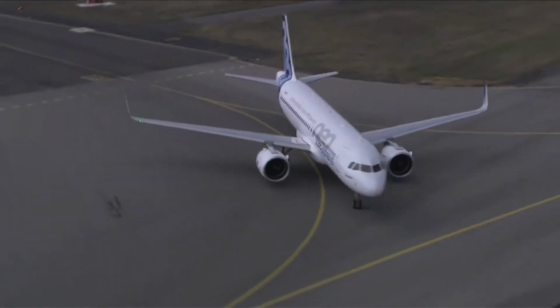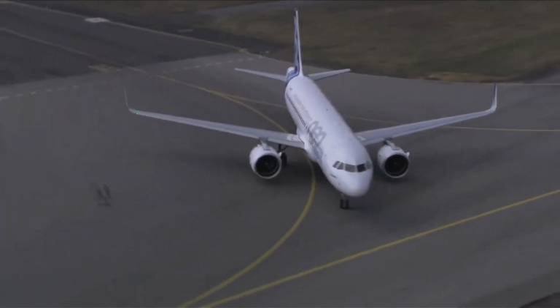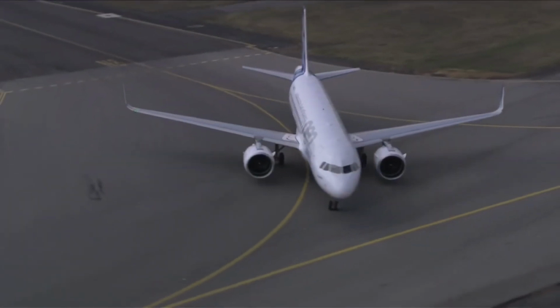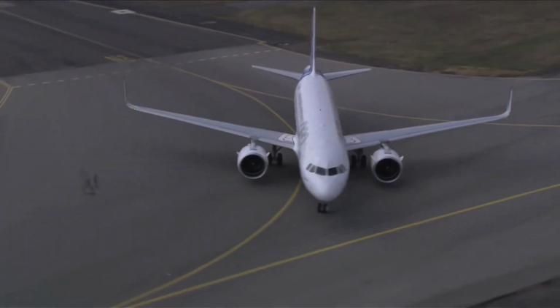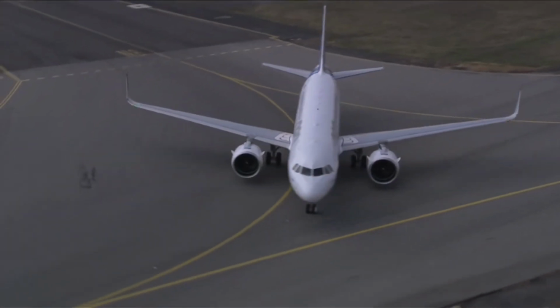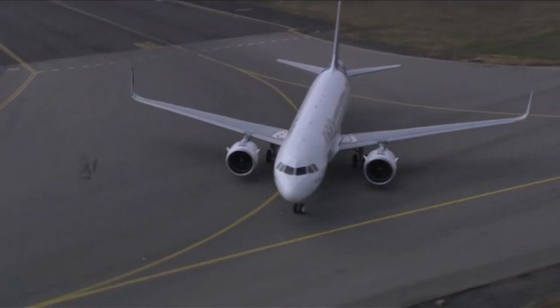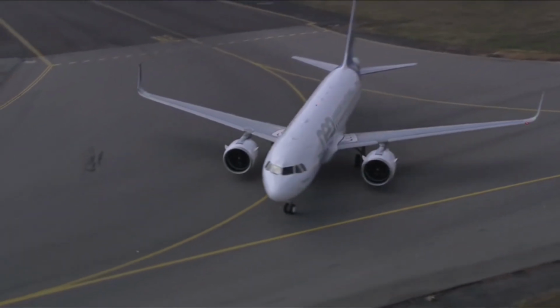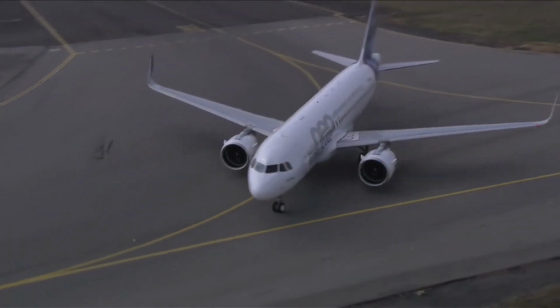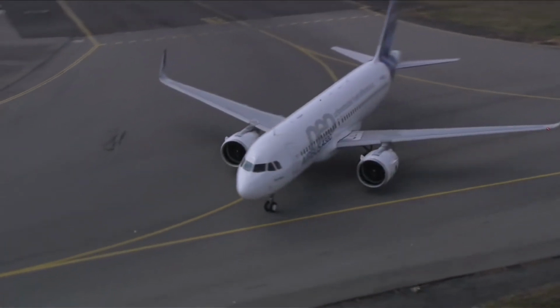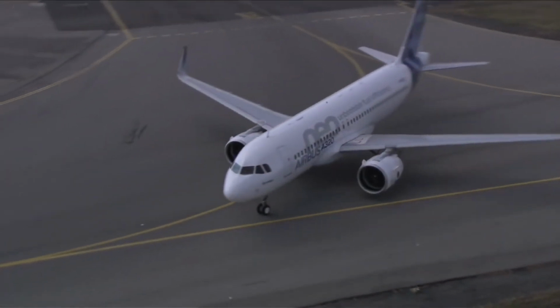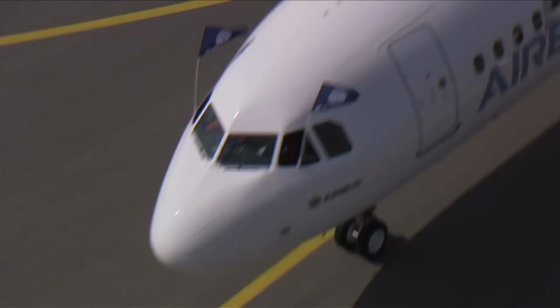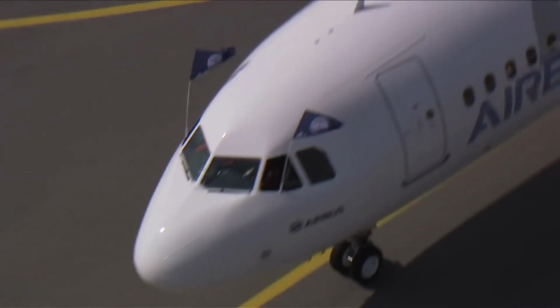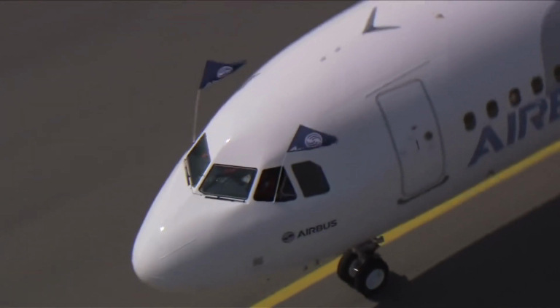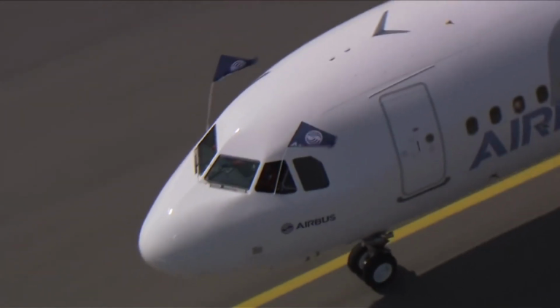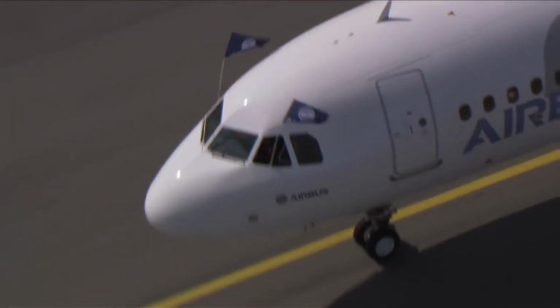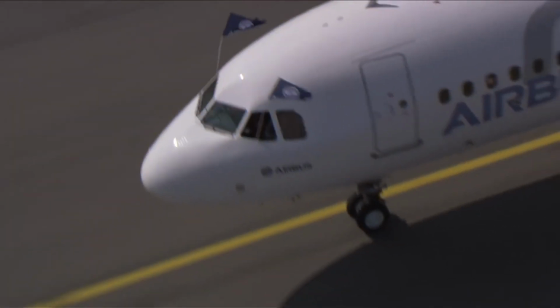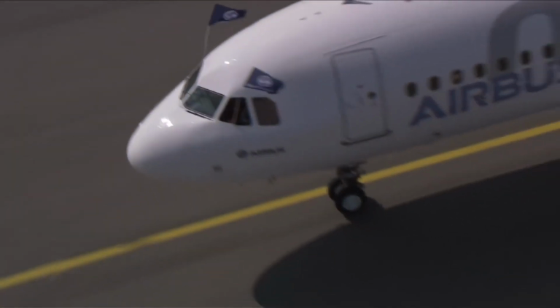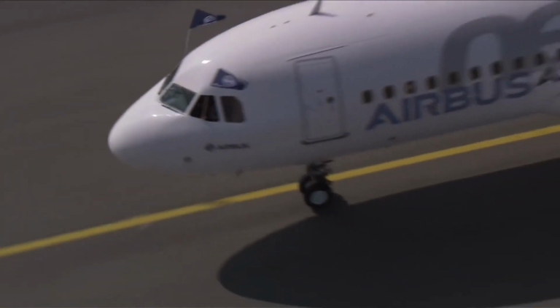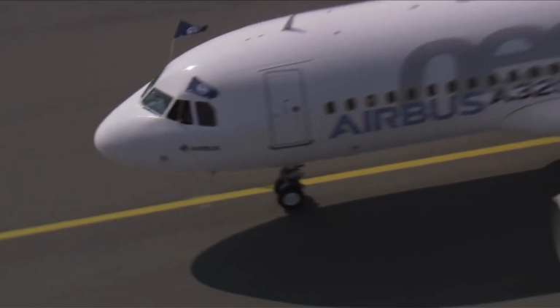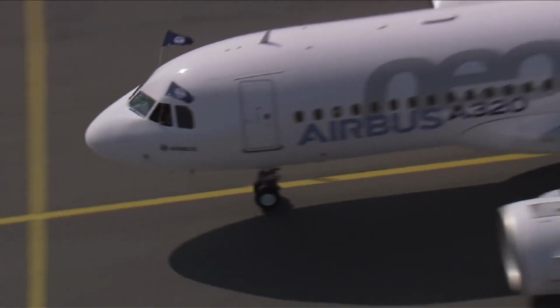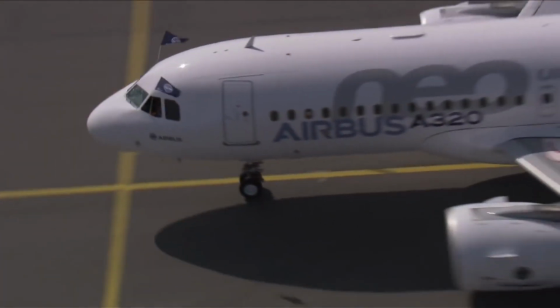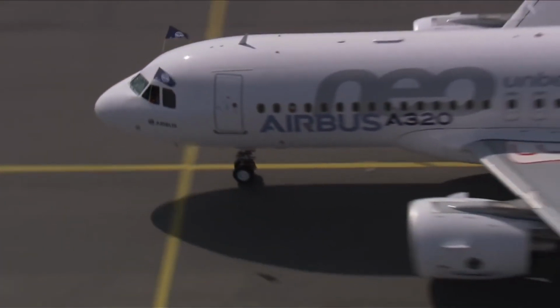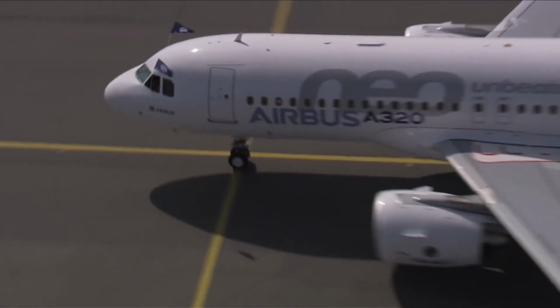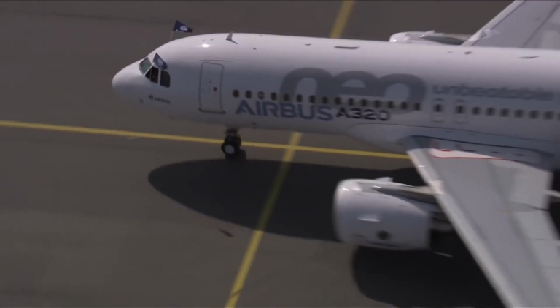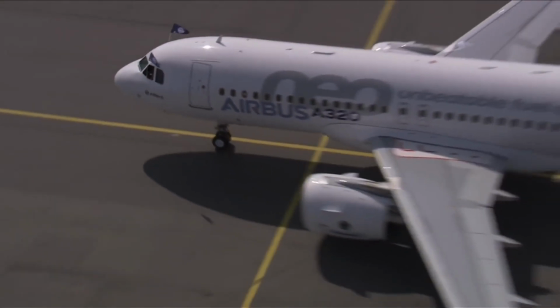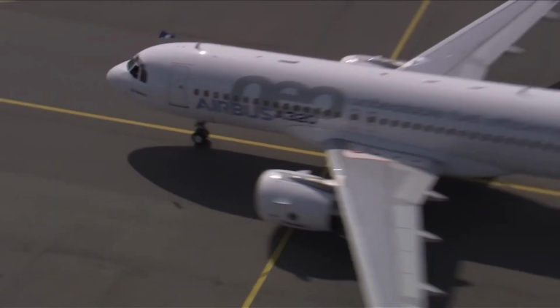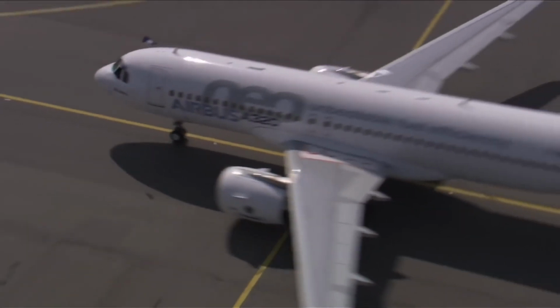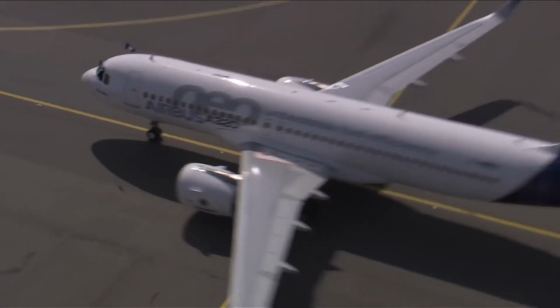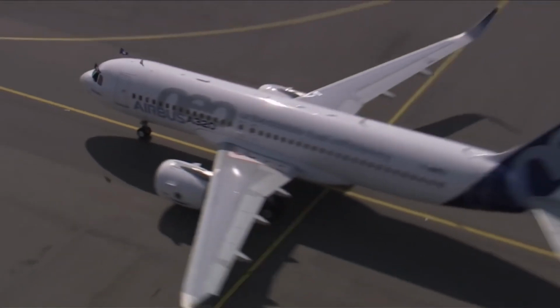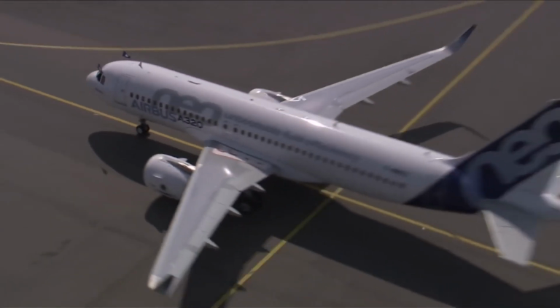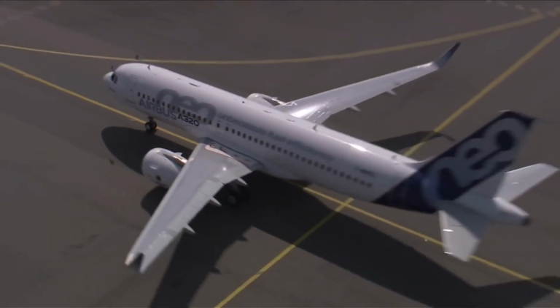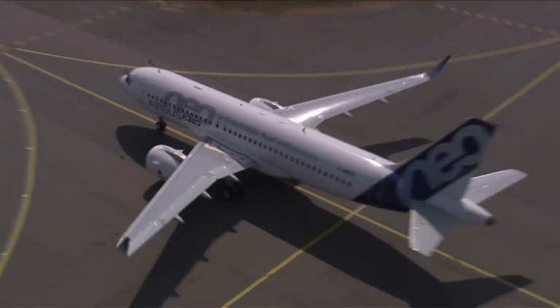In this video, we will take a closer look at the Airbus A320neo and explore why it is better than the A320.